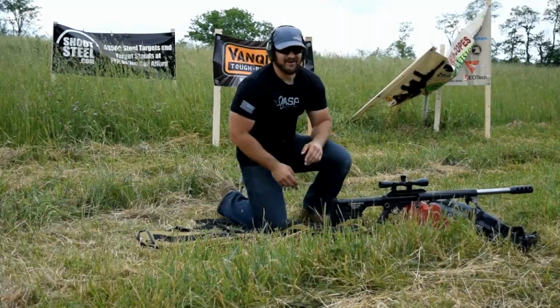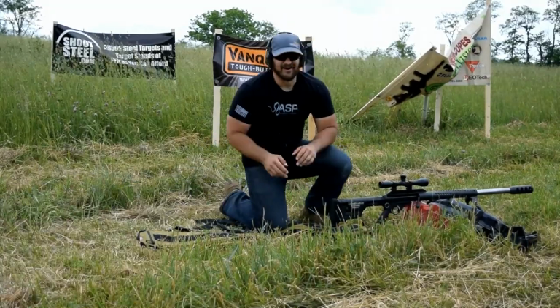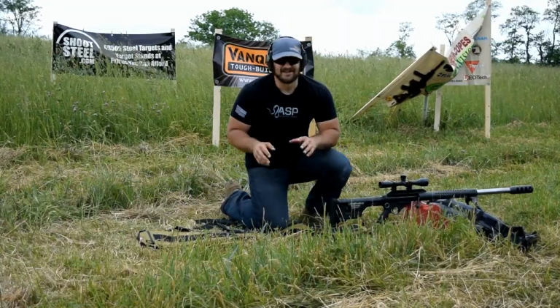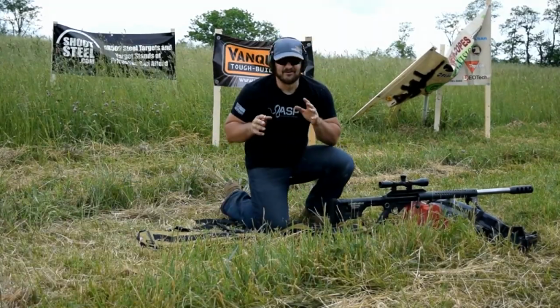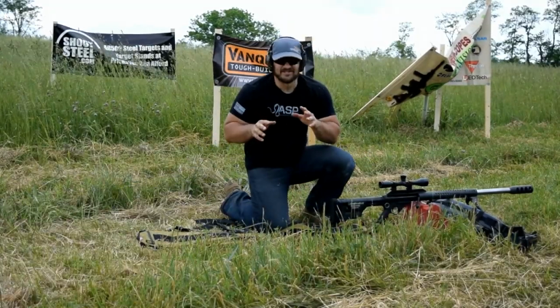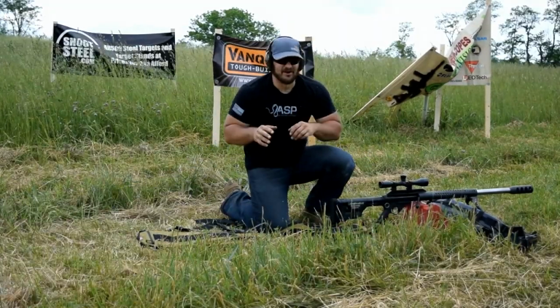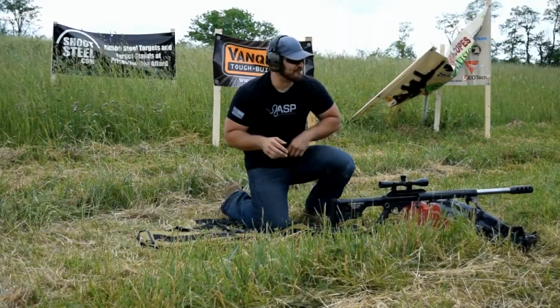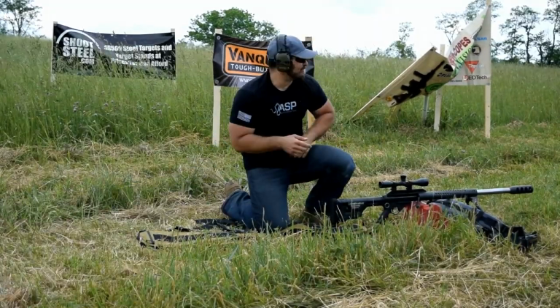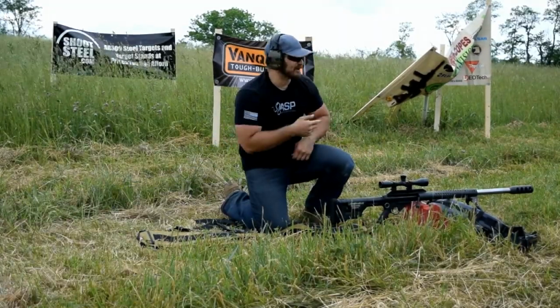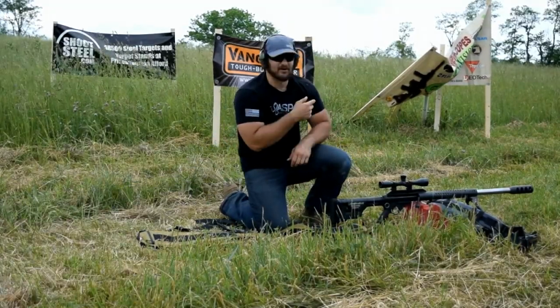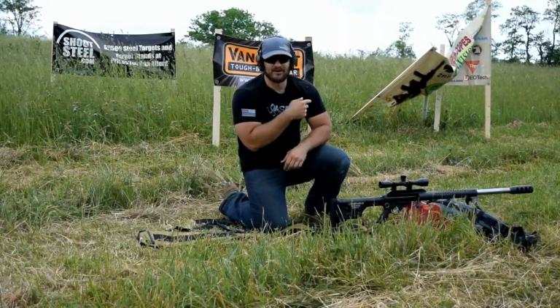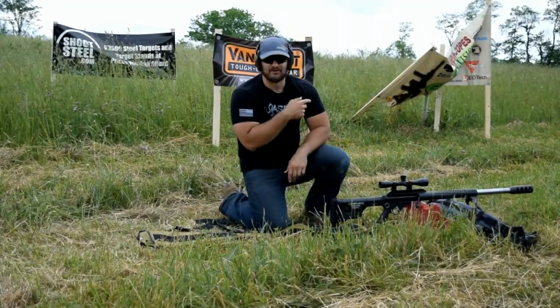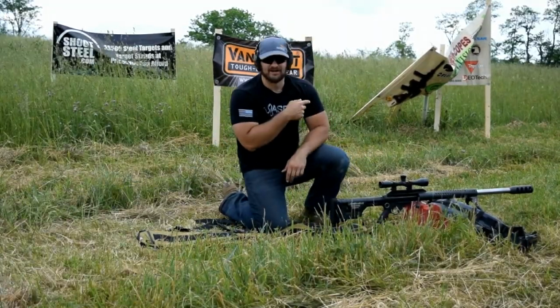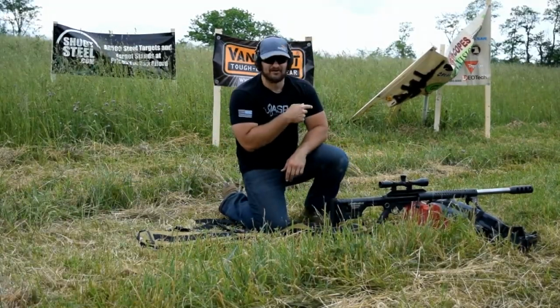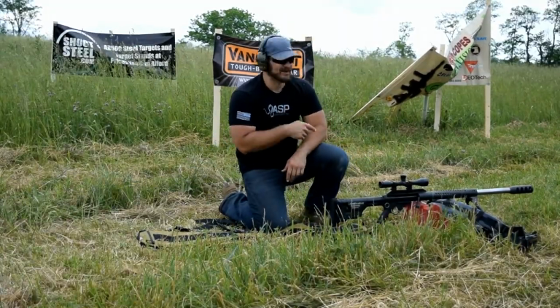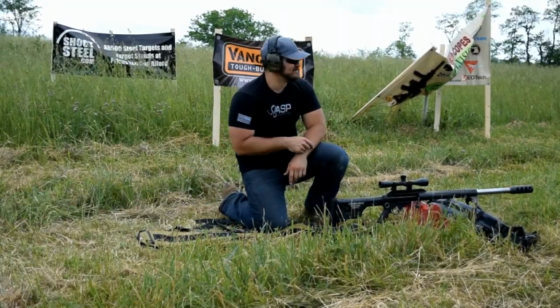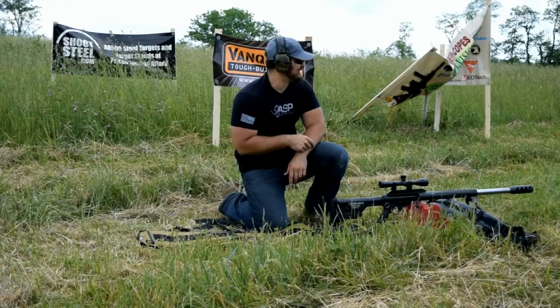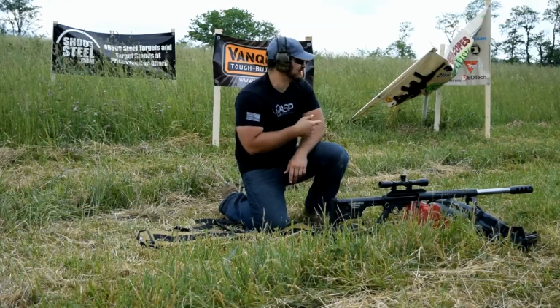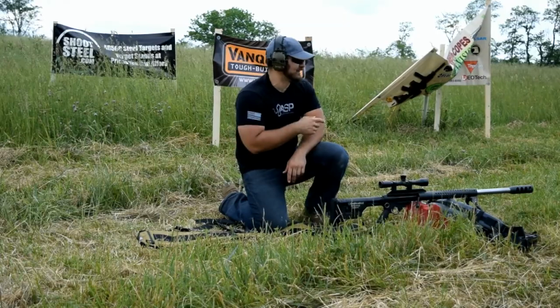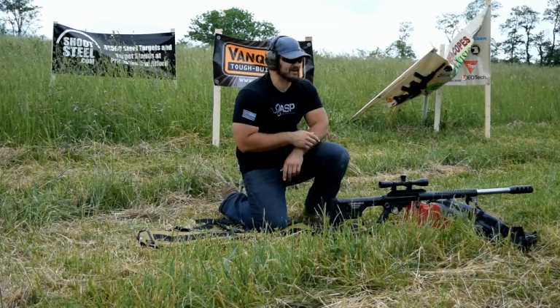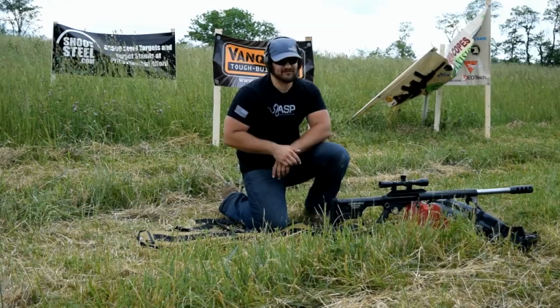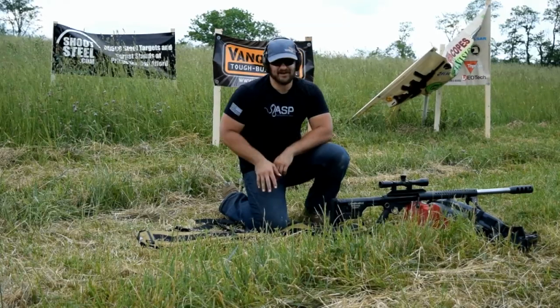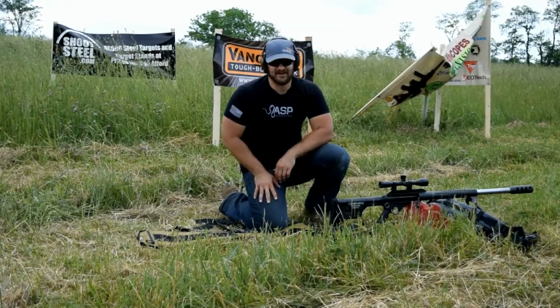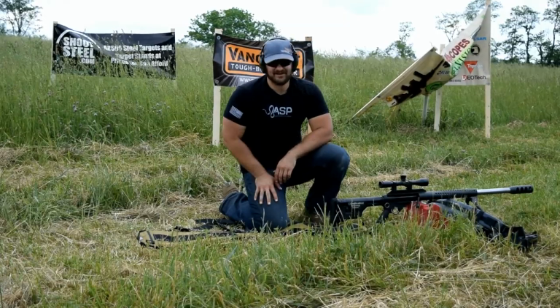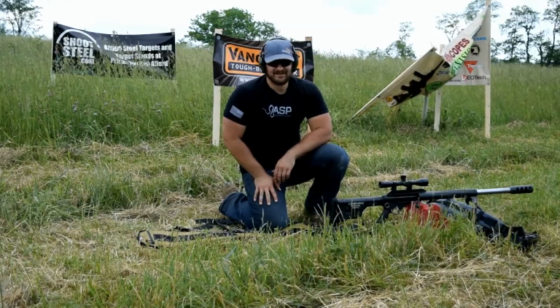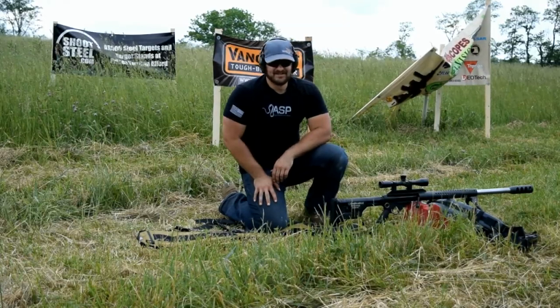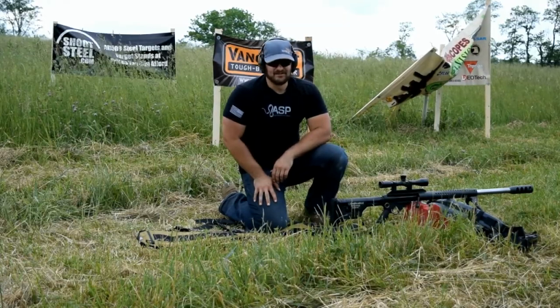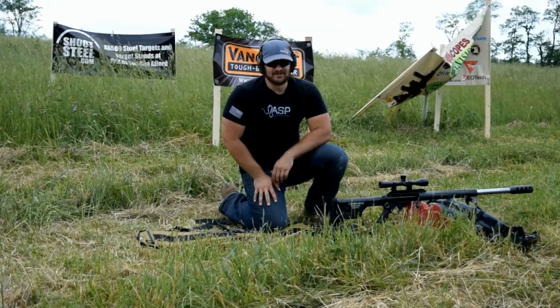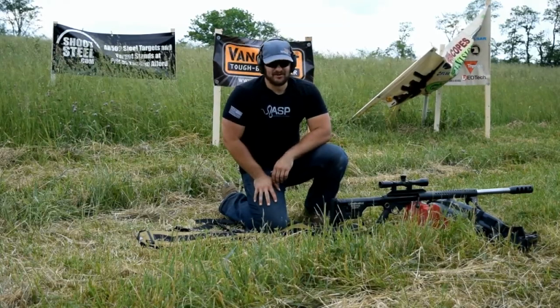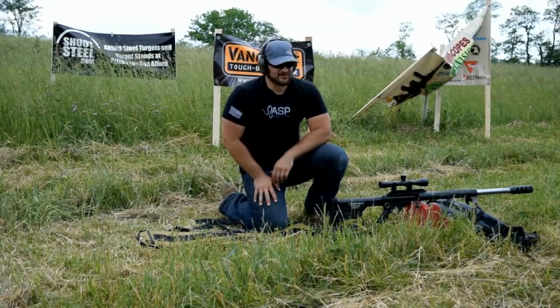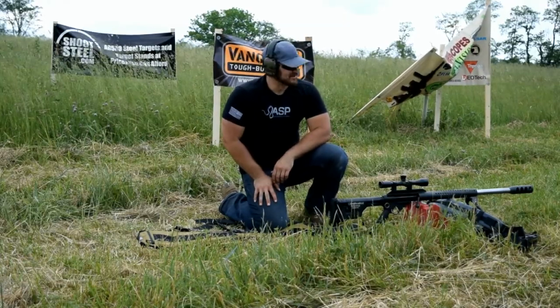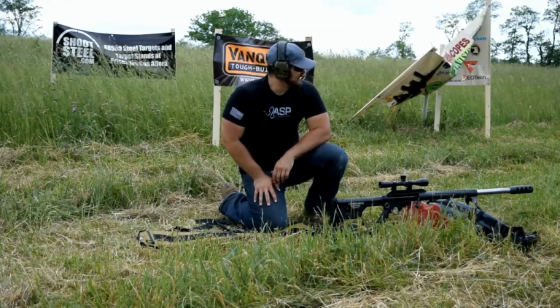Alright guys, that was a ton of fun. We're going to go ahead and run downrange and see what the target looks like.